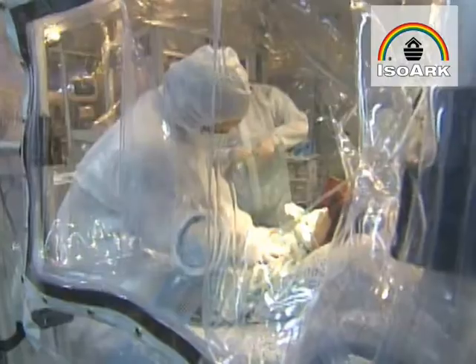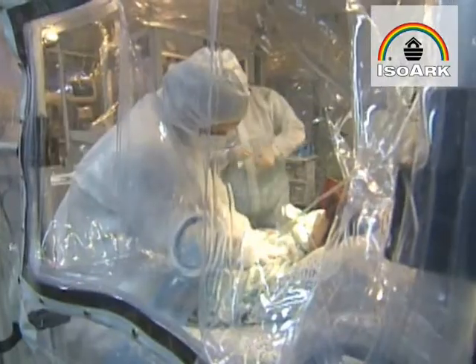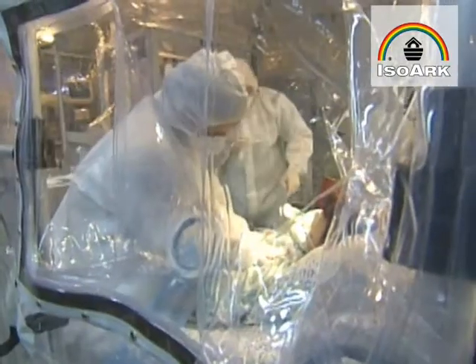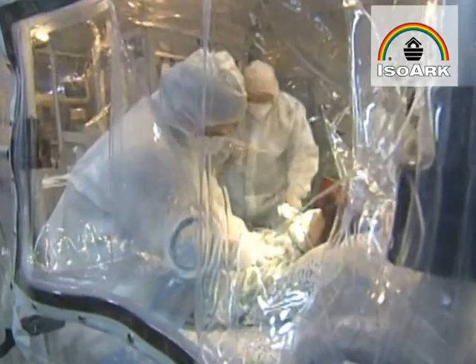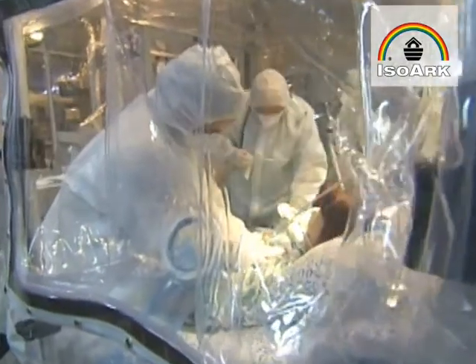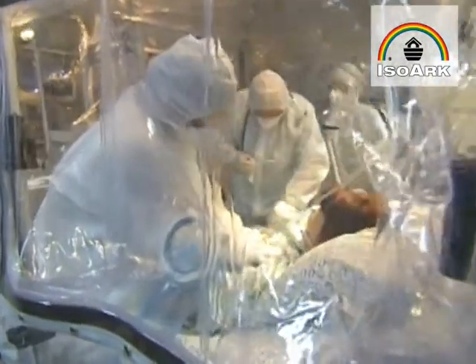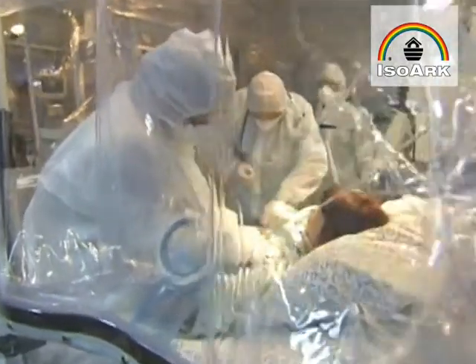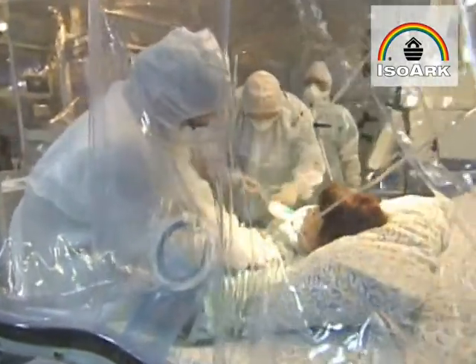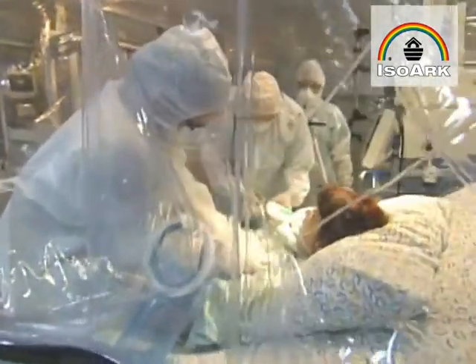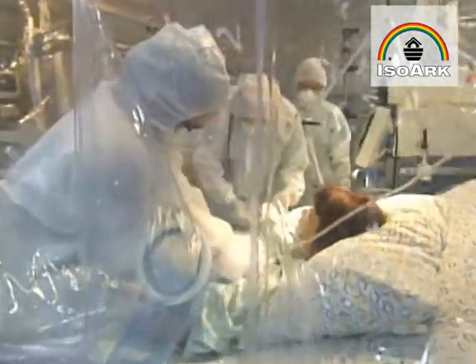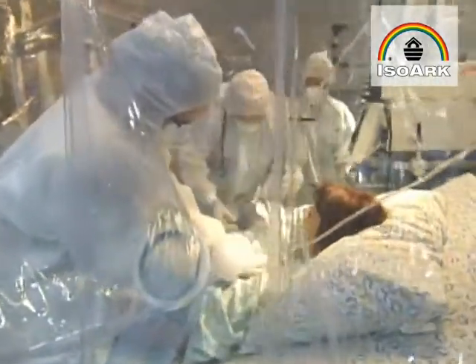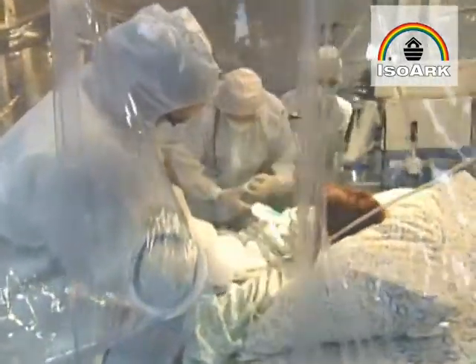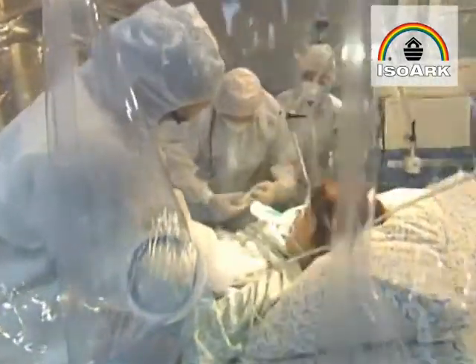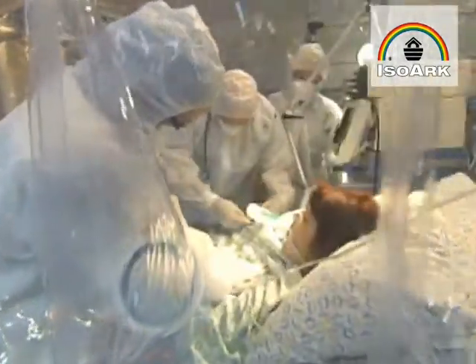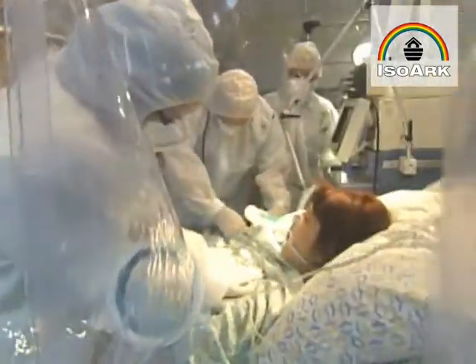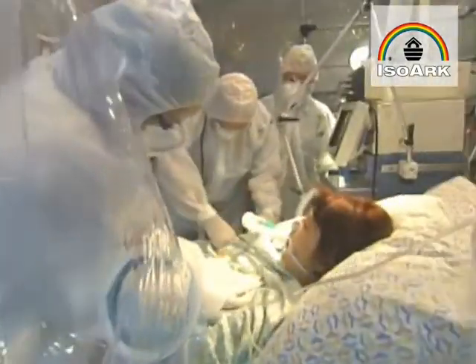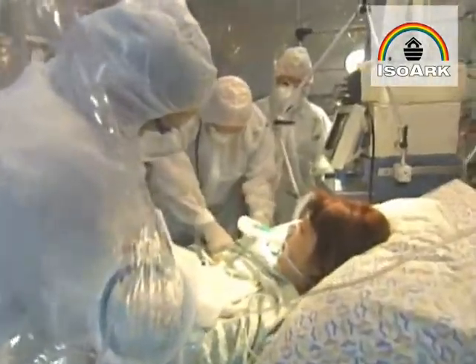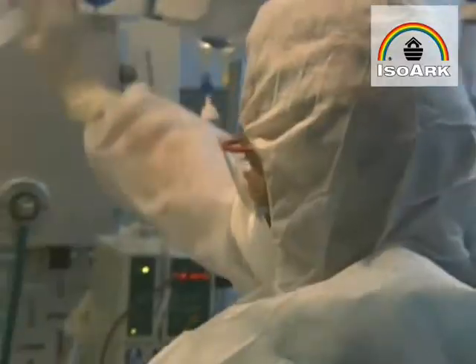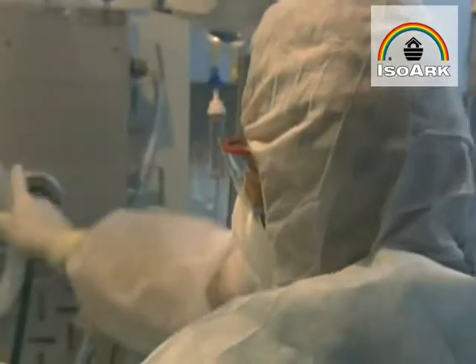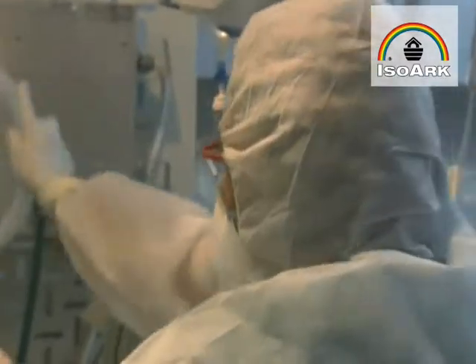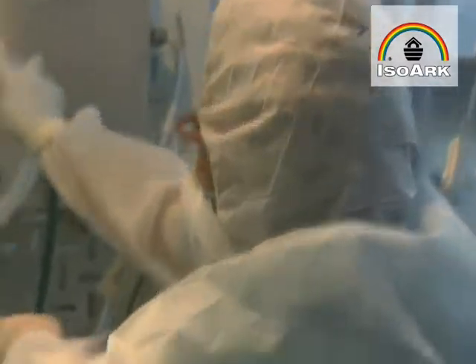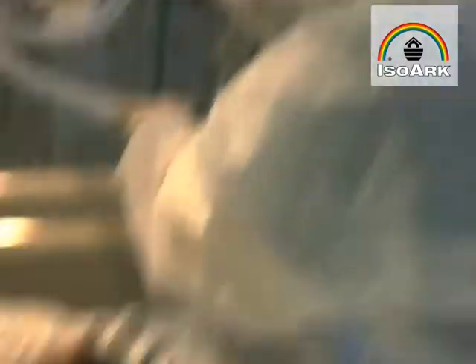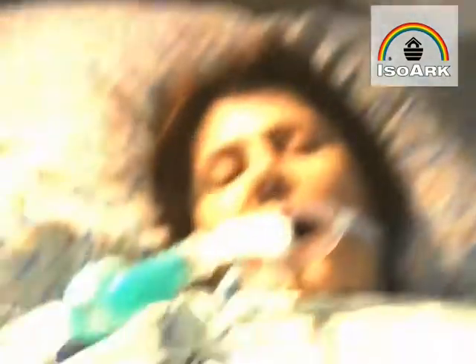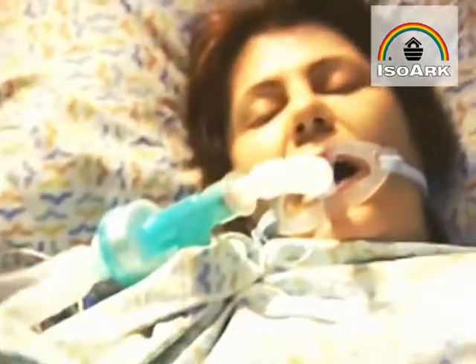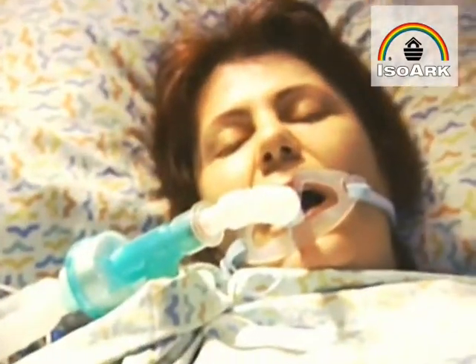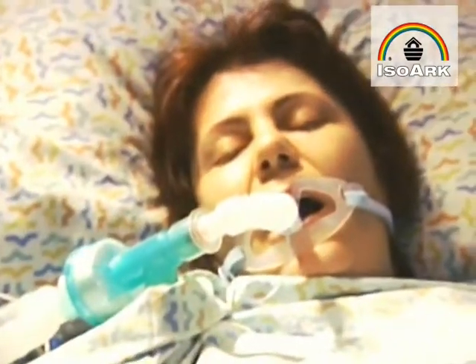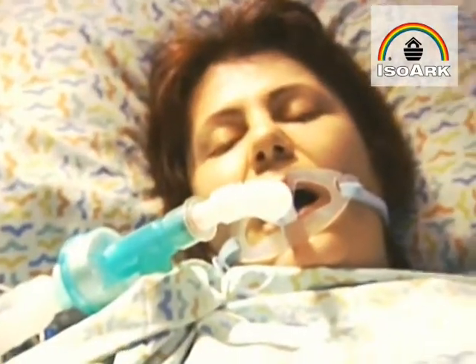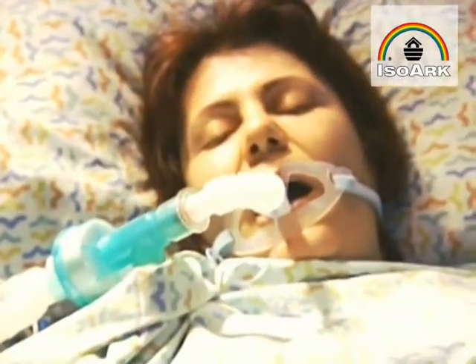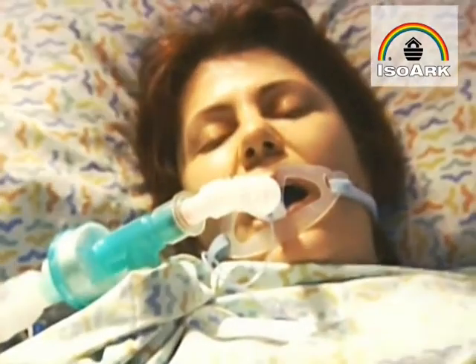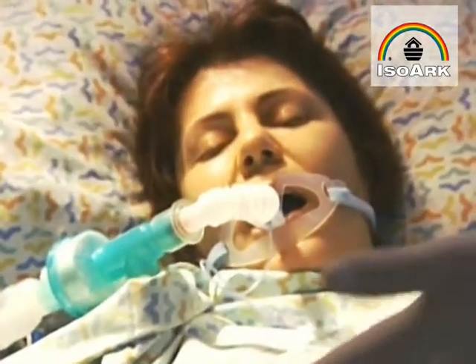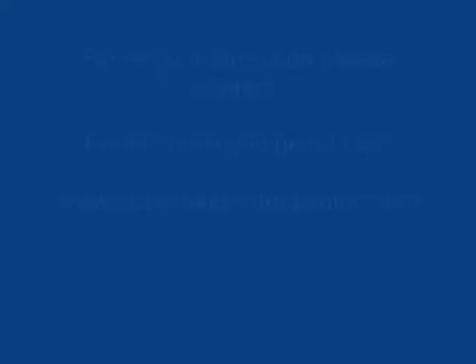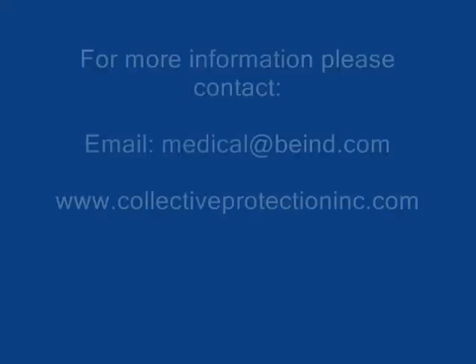The ISOARC is one more weapon in the war to contain the outbreak of highly contagious disease. An invisible threat.